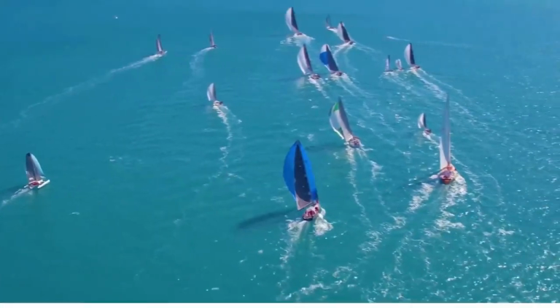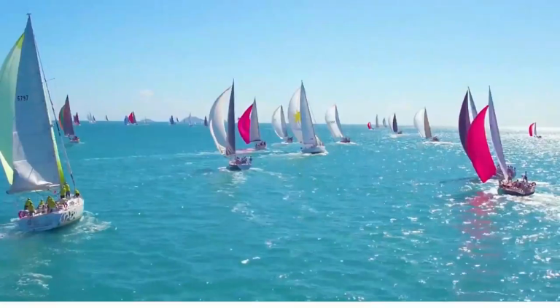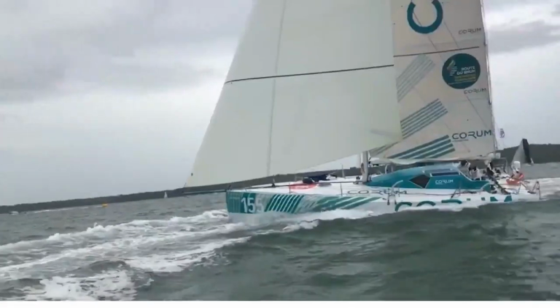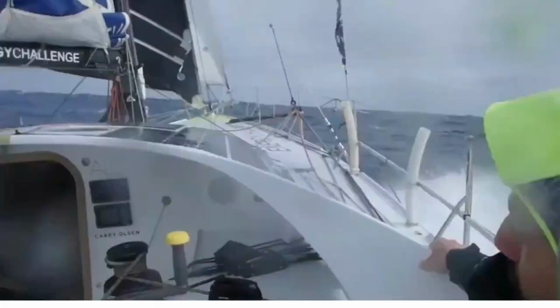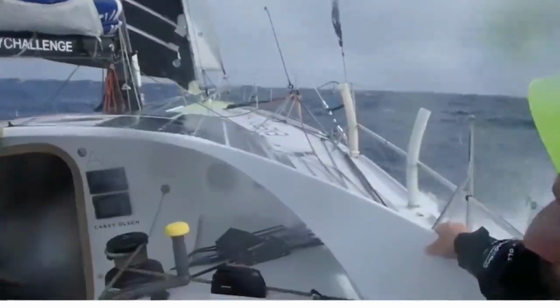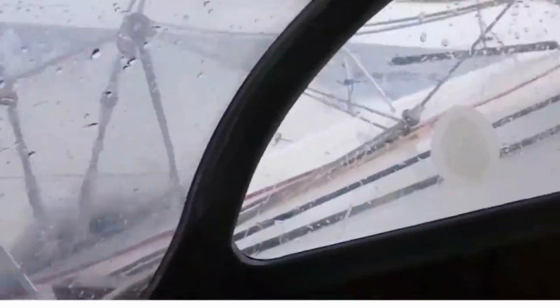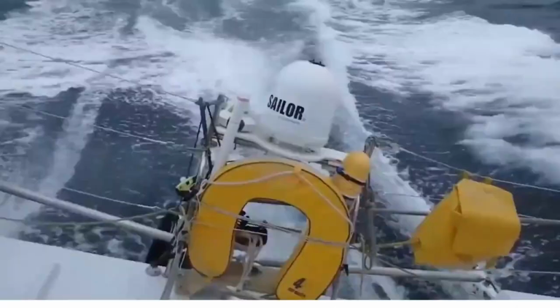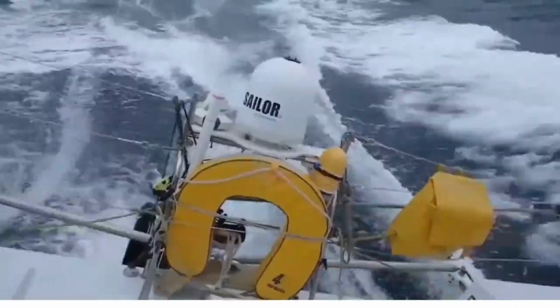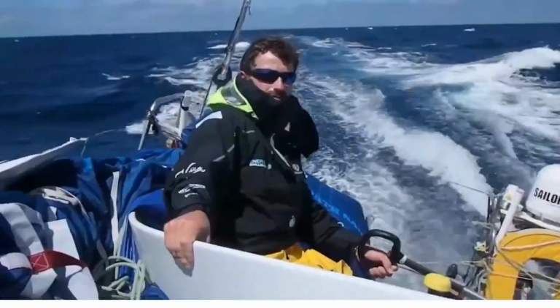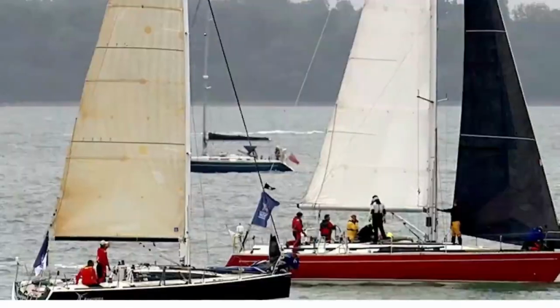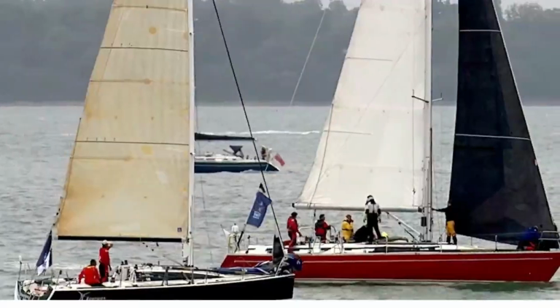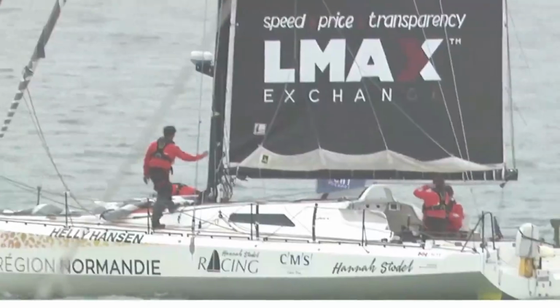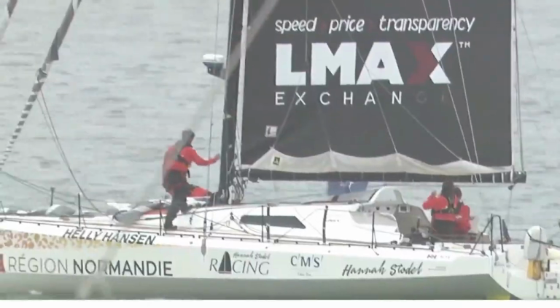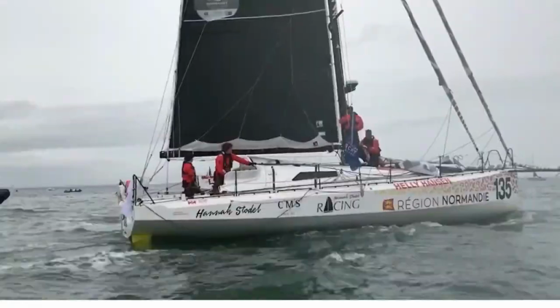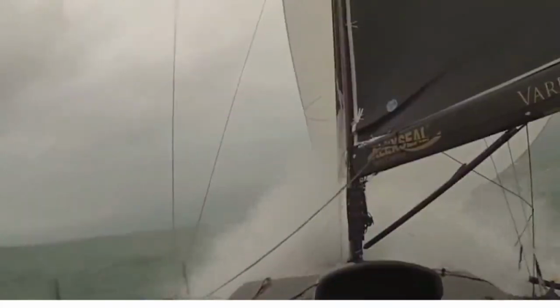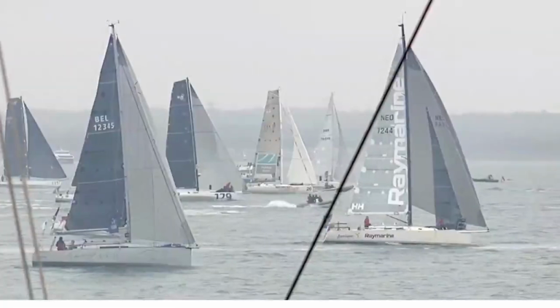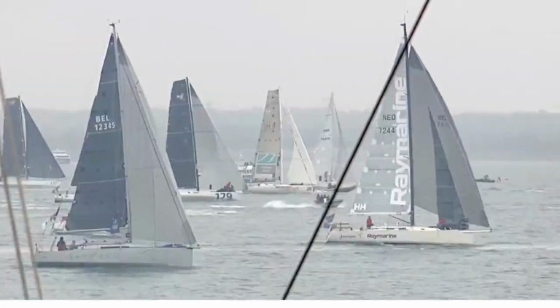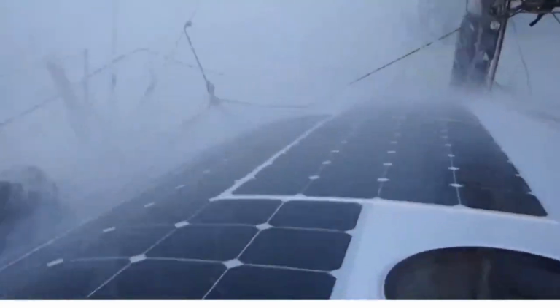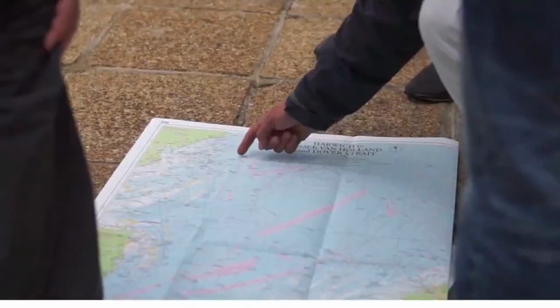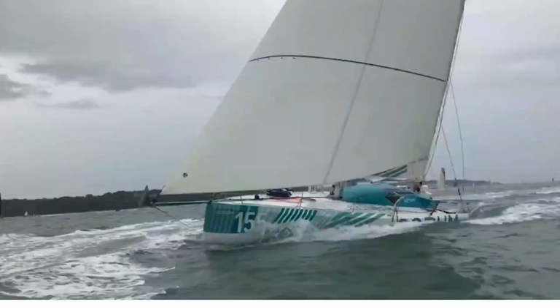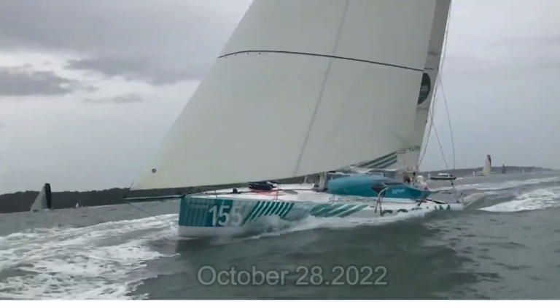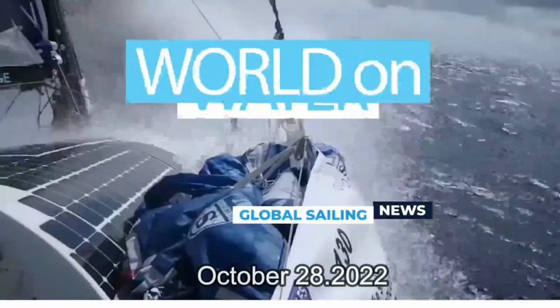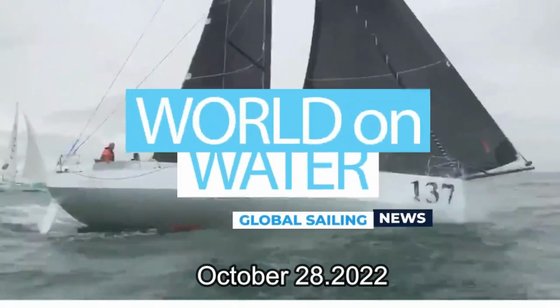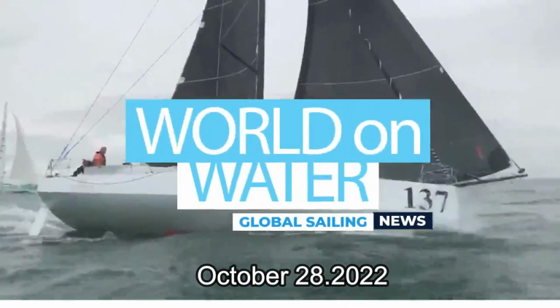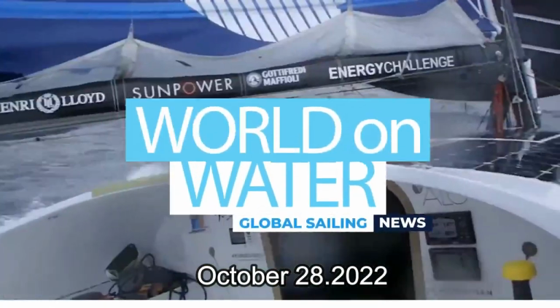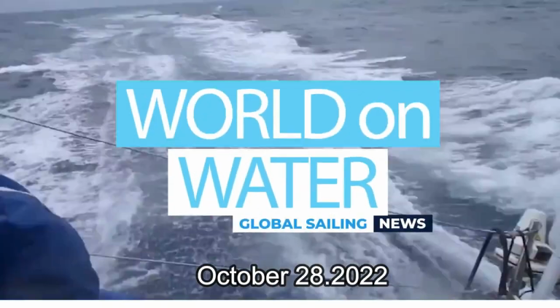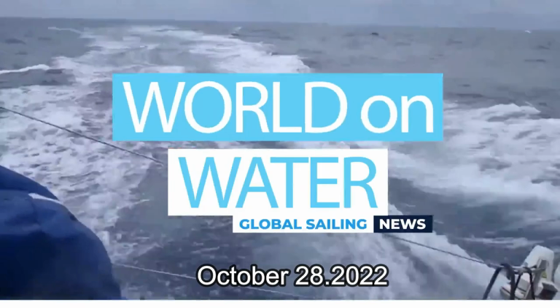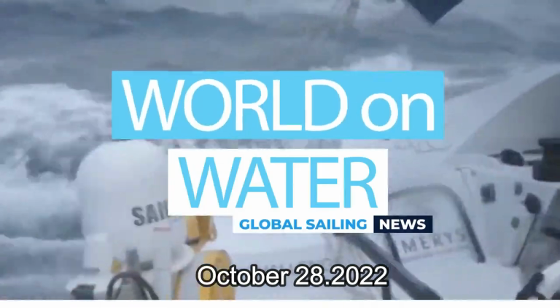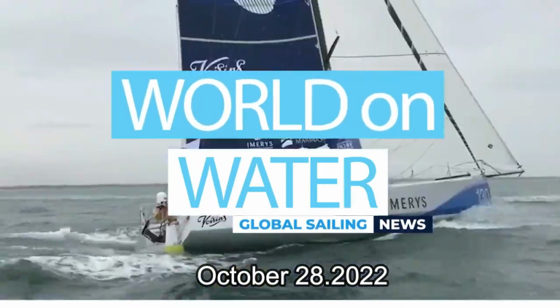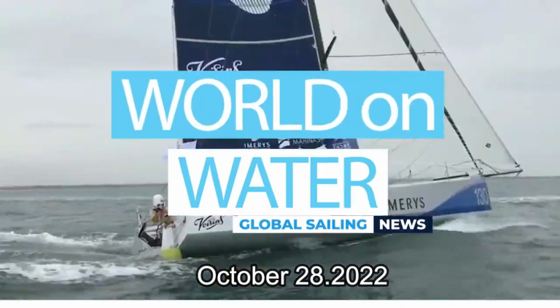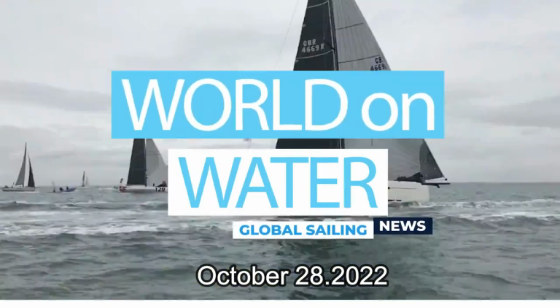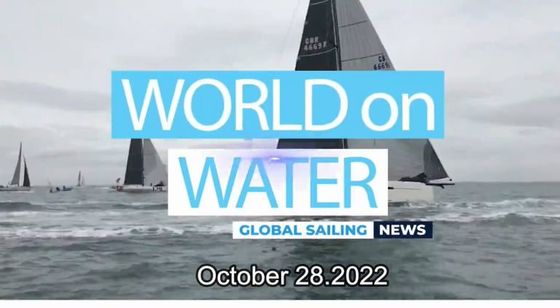This is your weekly Global Sailing Highlights show, The World on Water, for October 28, 2022.